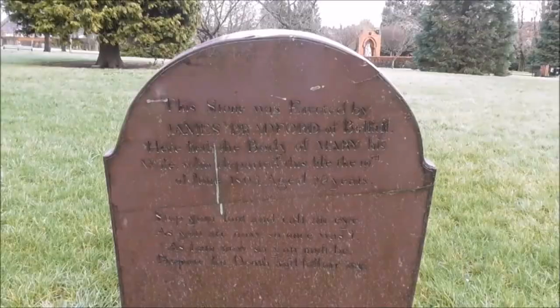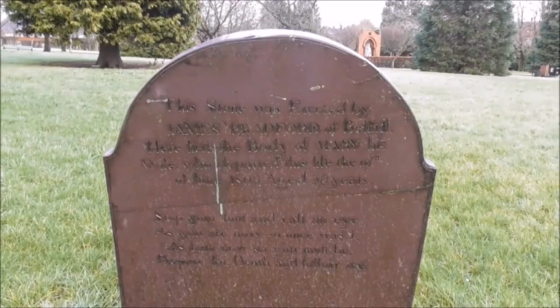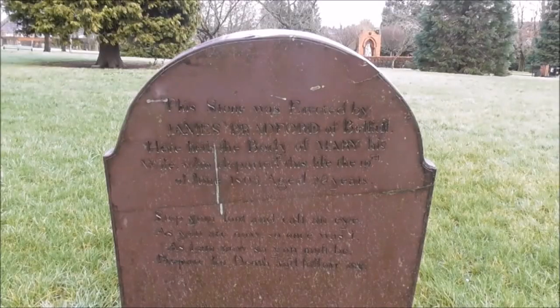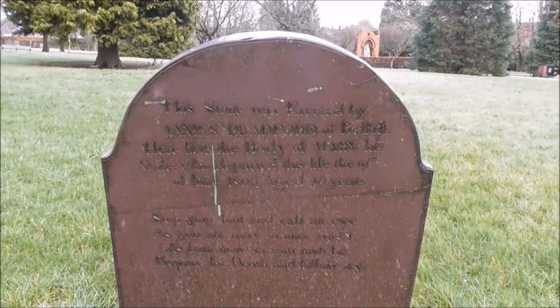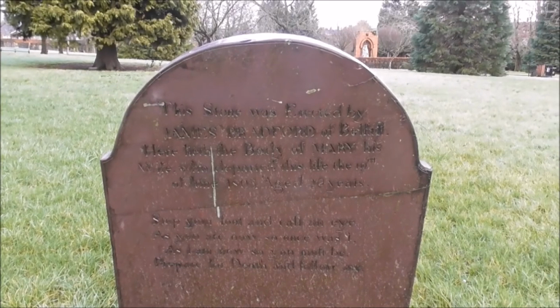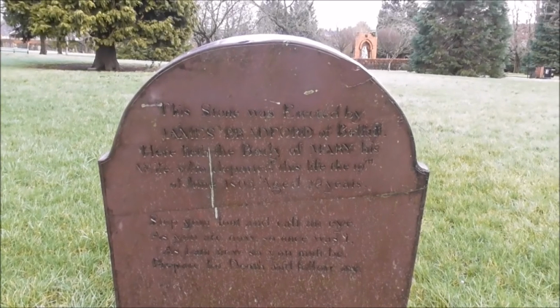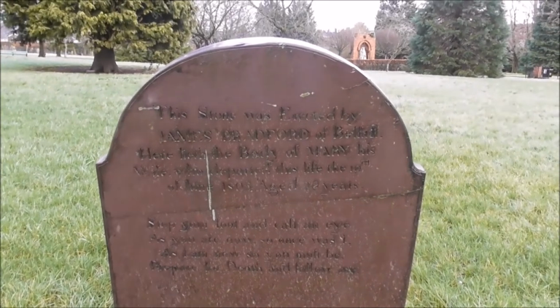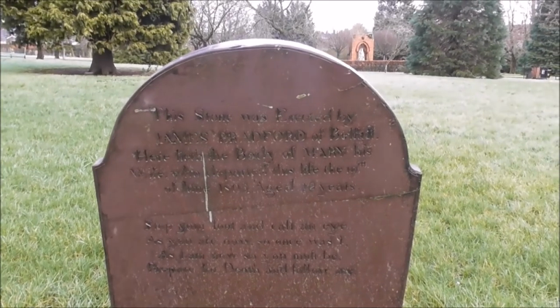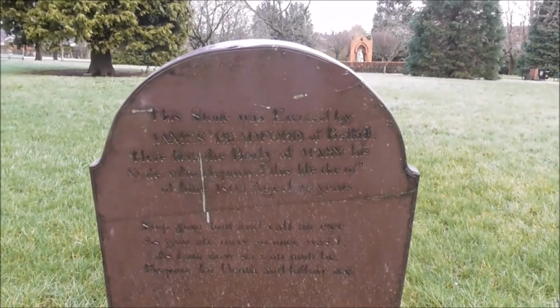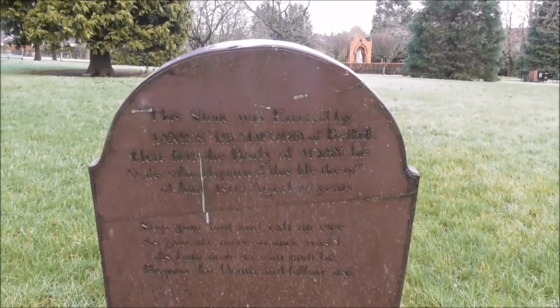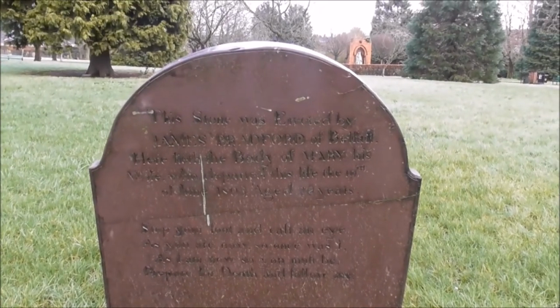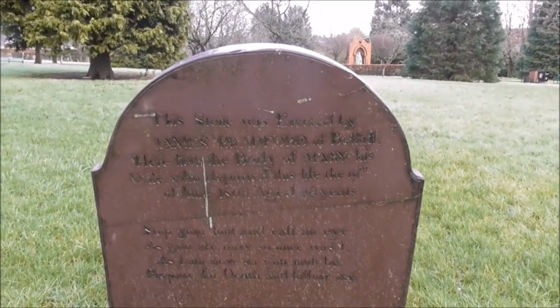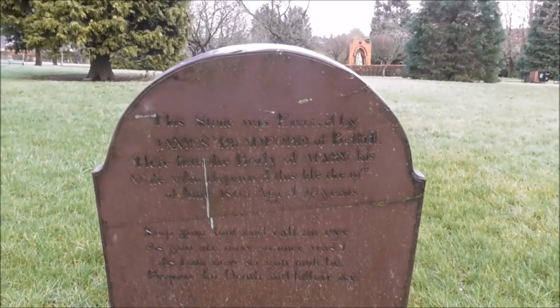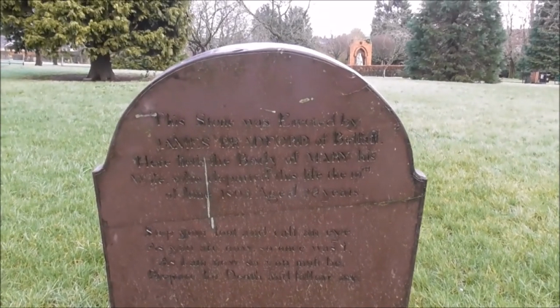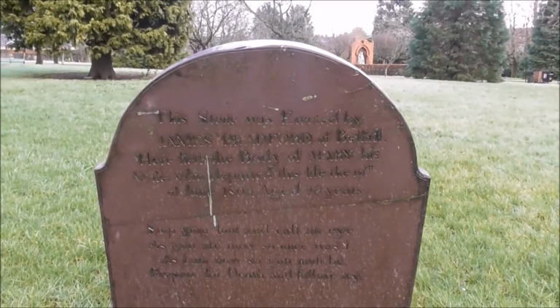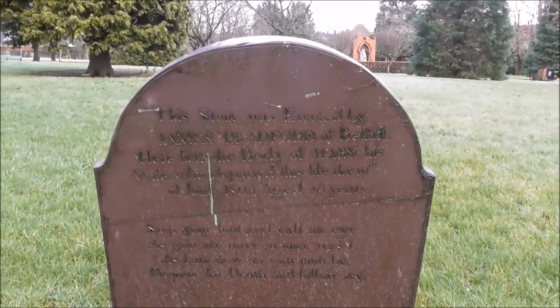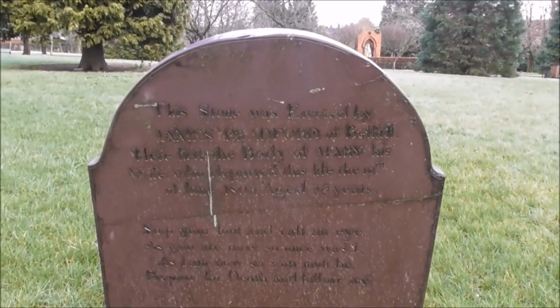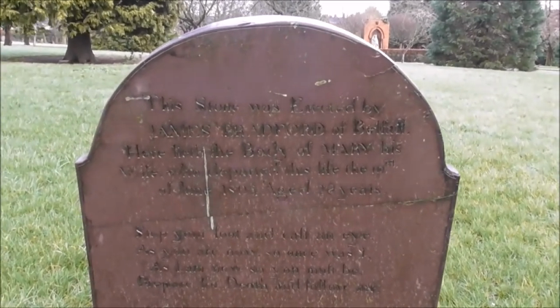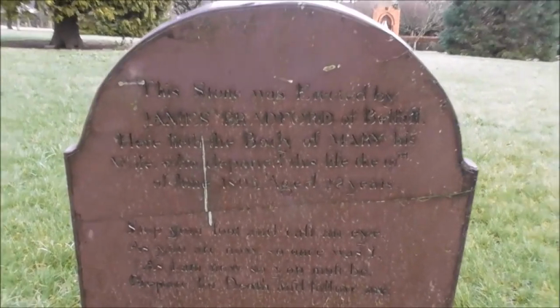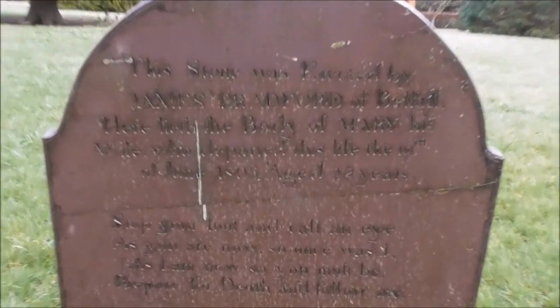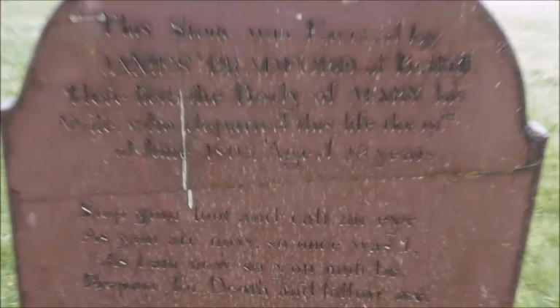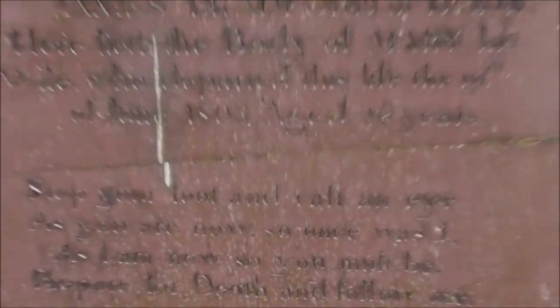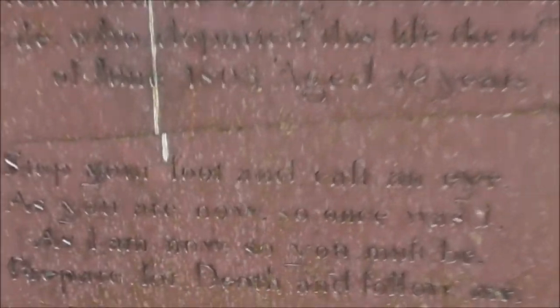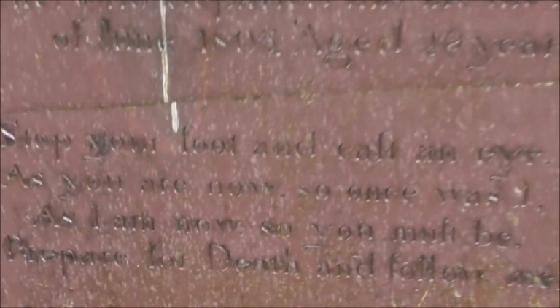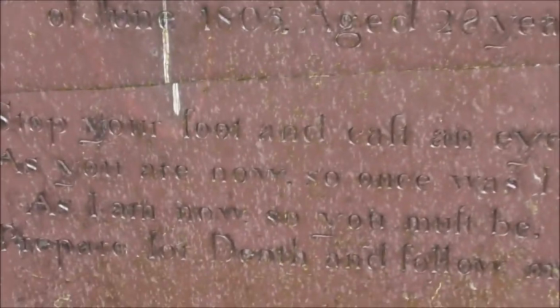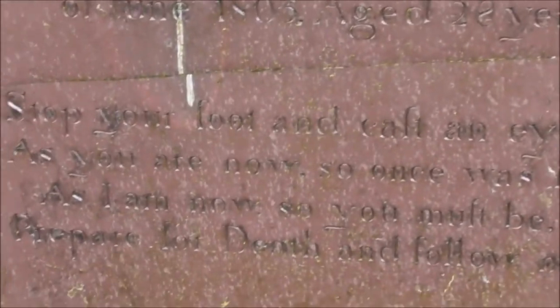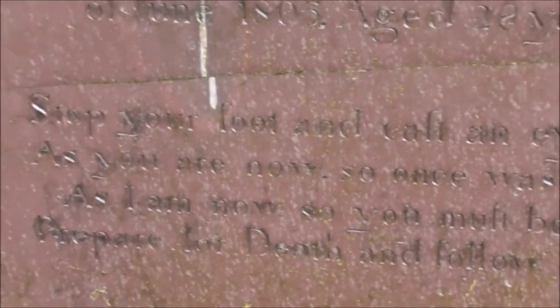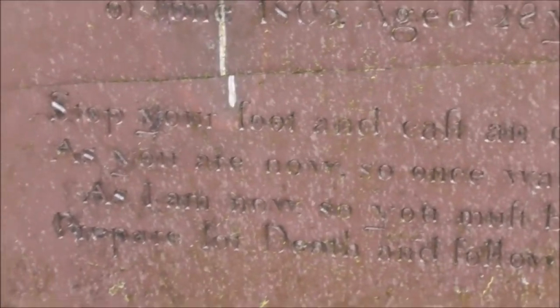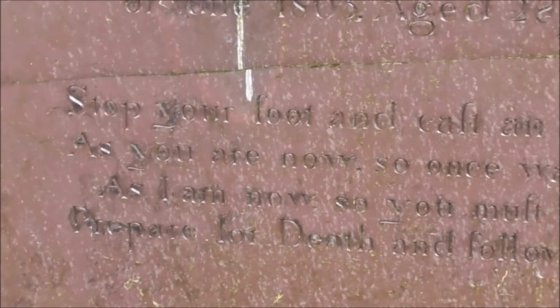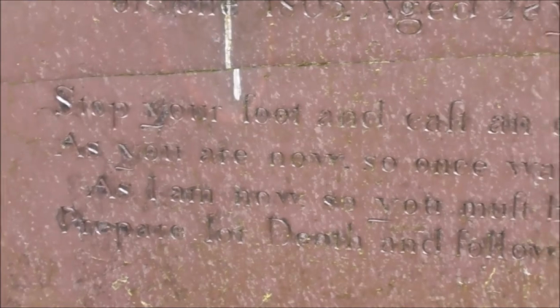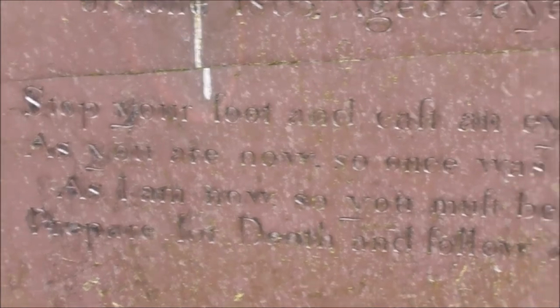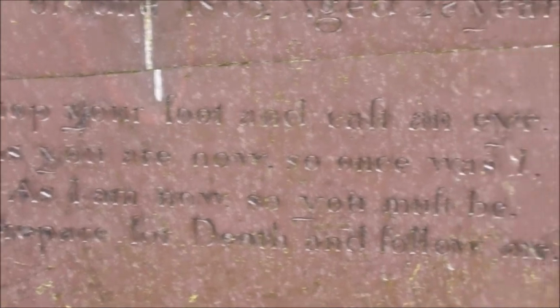And here's the actual Bradford grave, where that inscription that we saw — the poem — is lifted from.